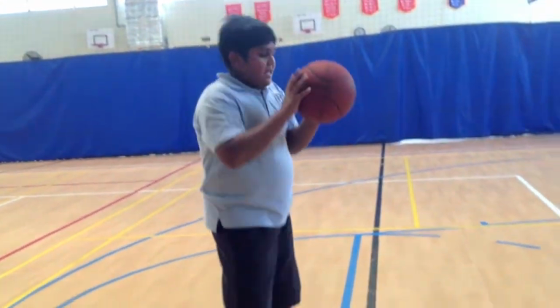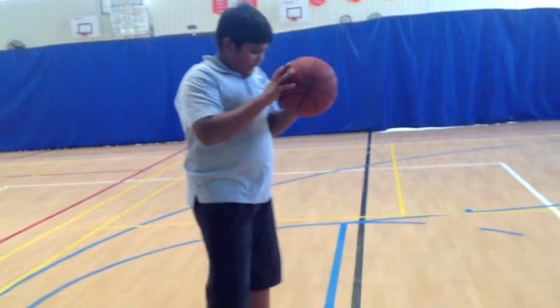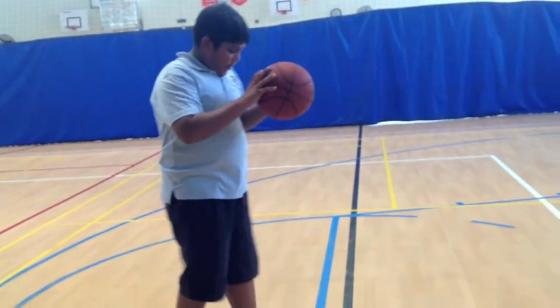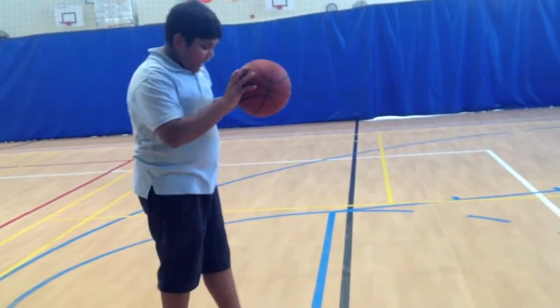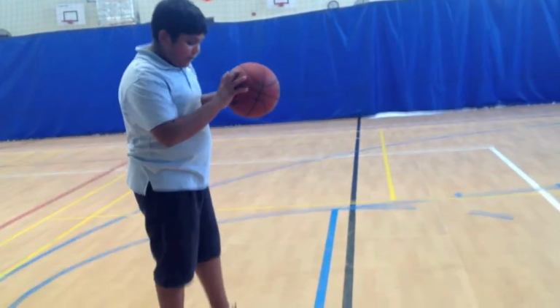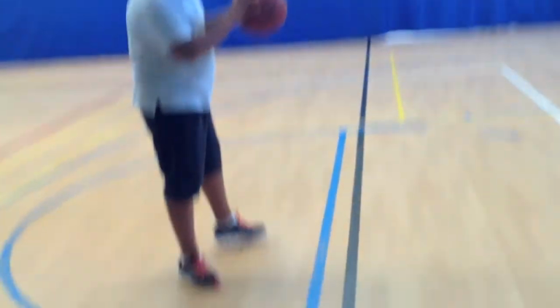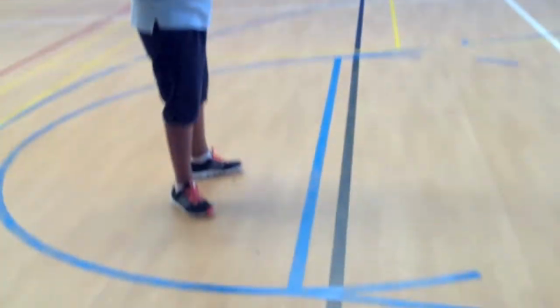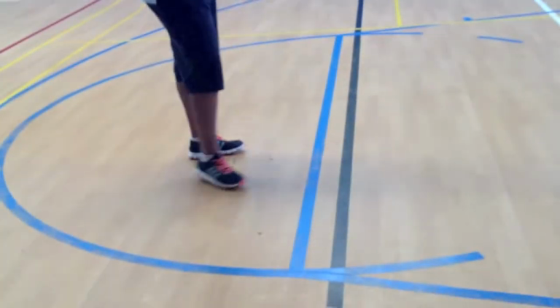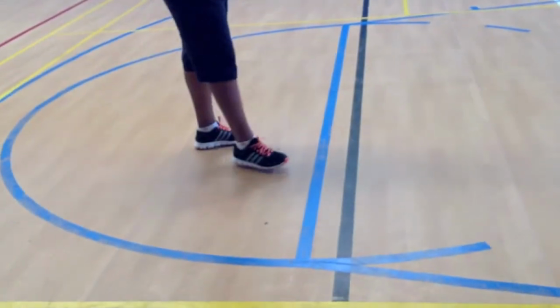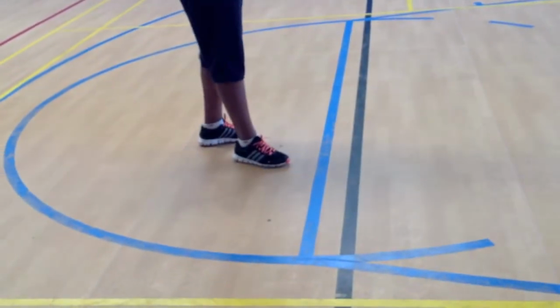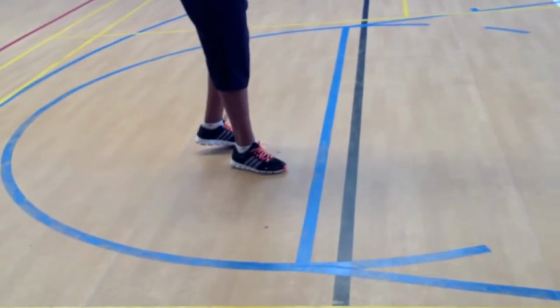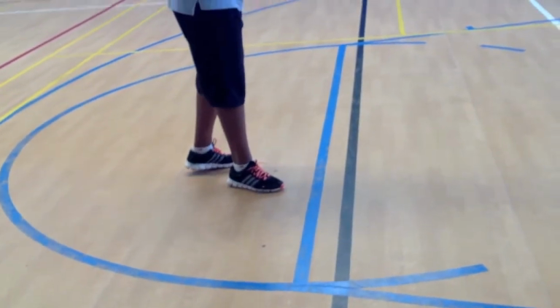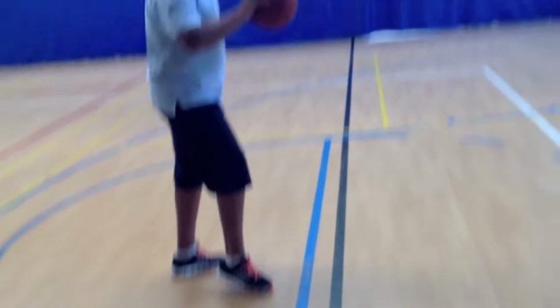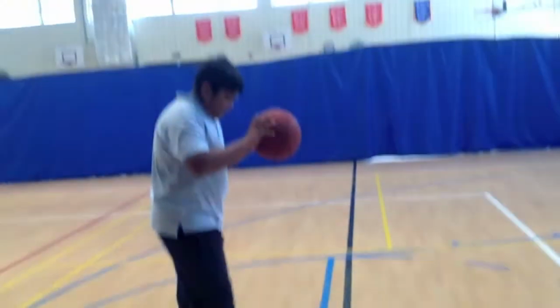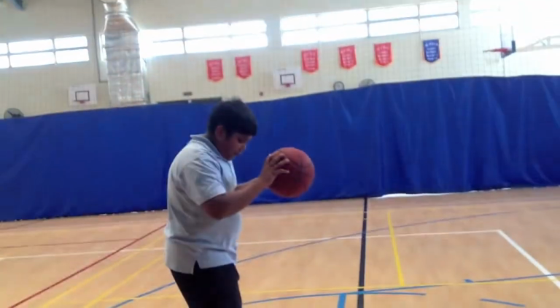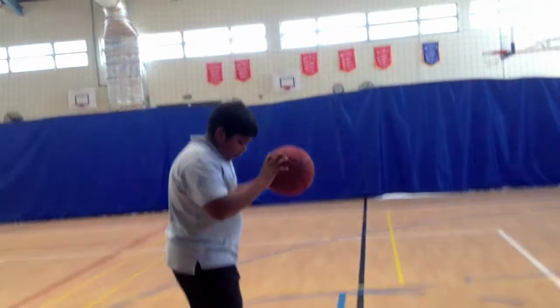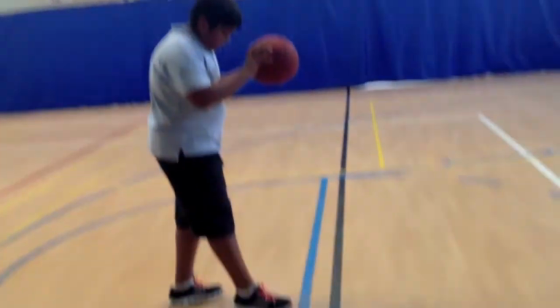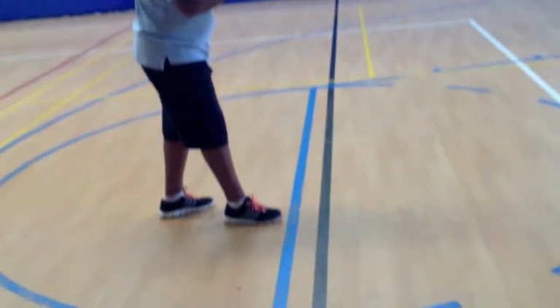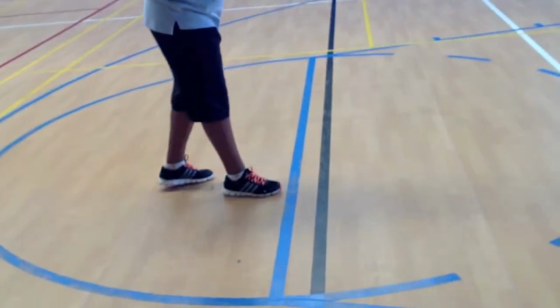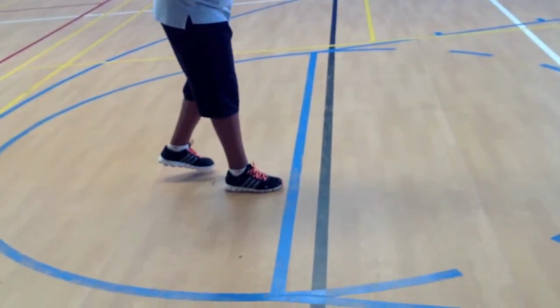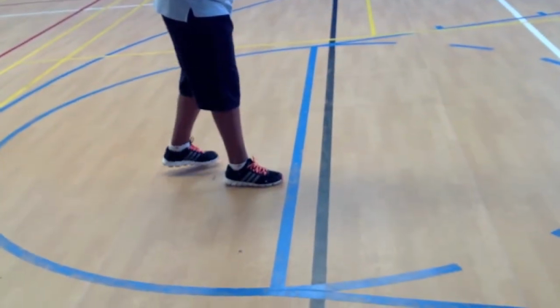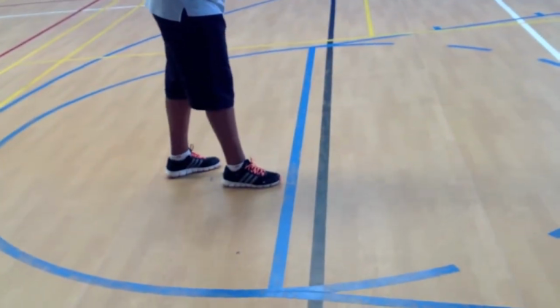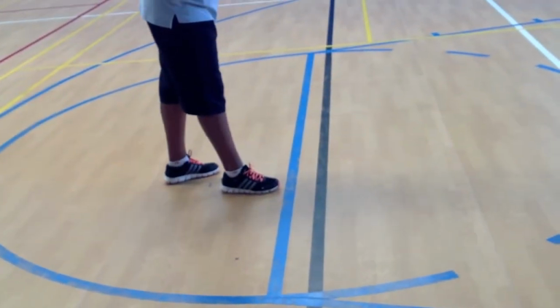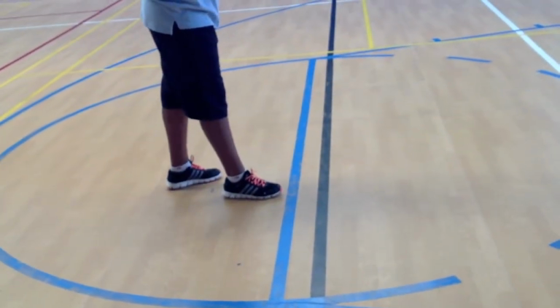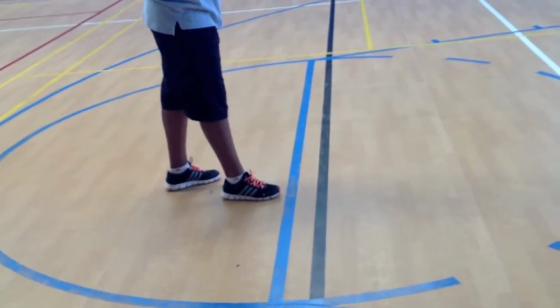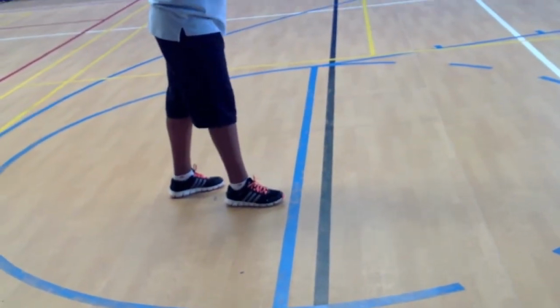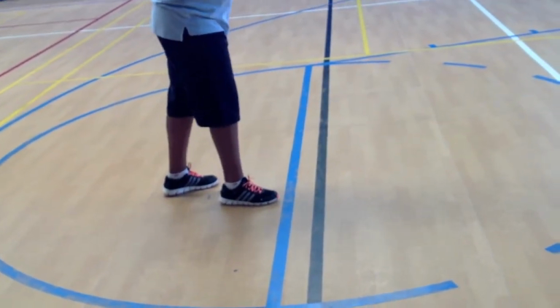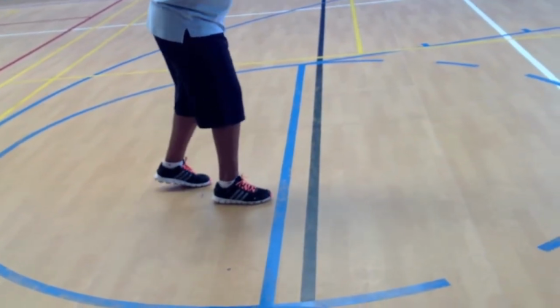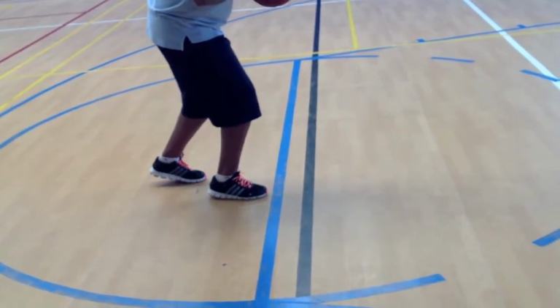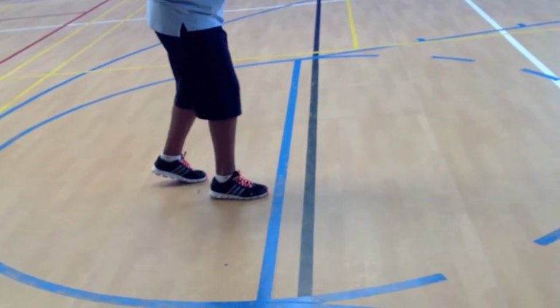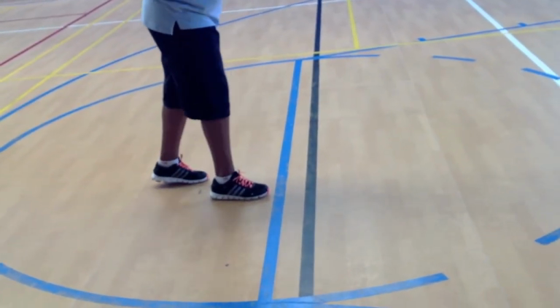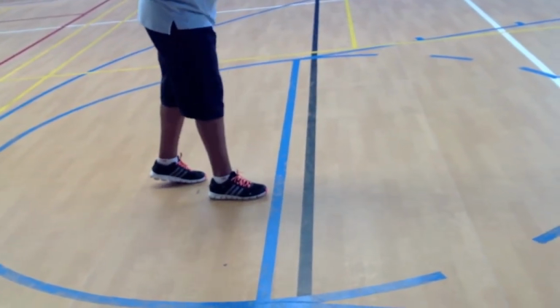Then stand behind the free throw line. Your right foot forward and your left foot kind of backward. Then kind of bend your knees.